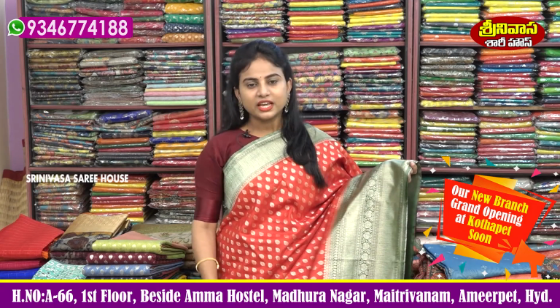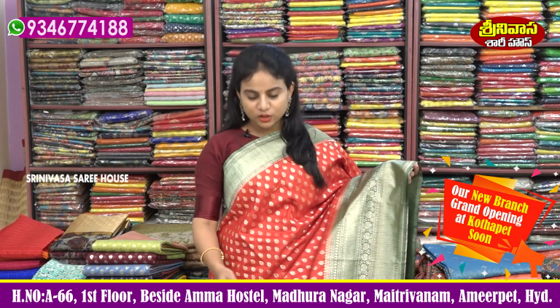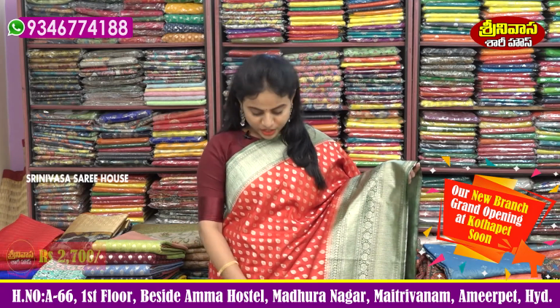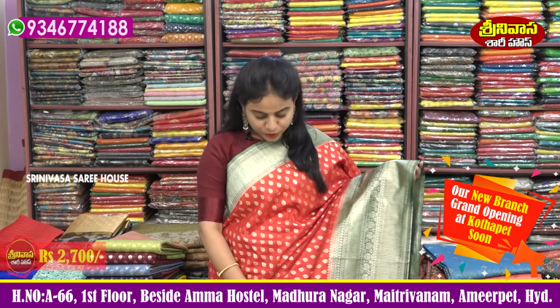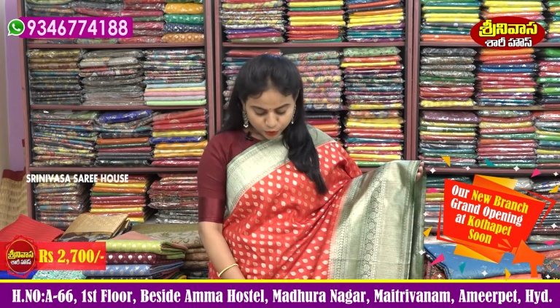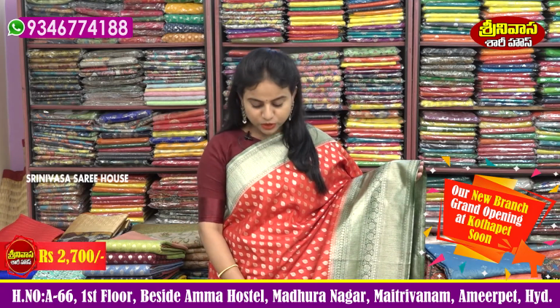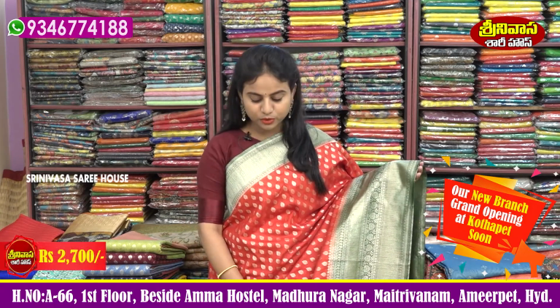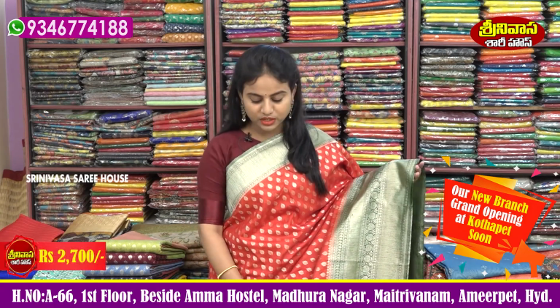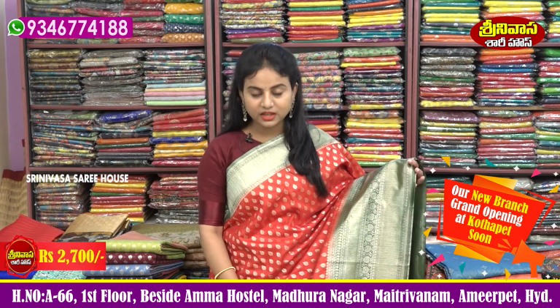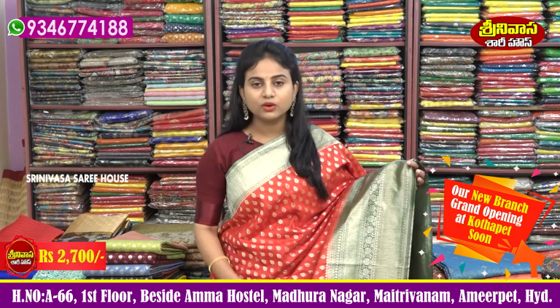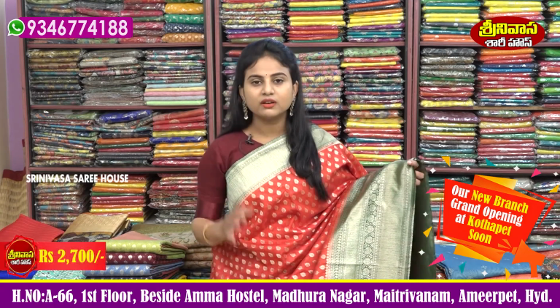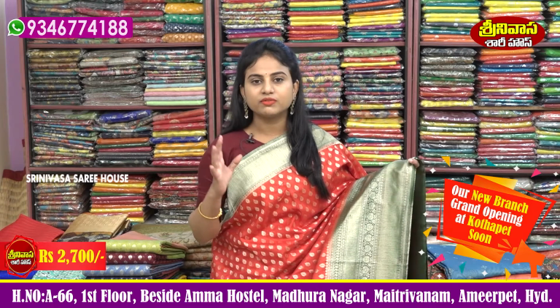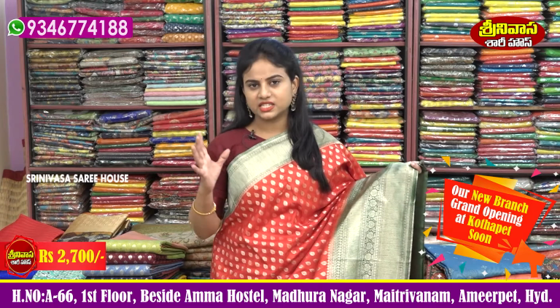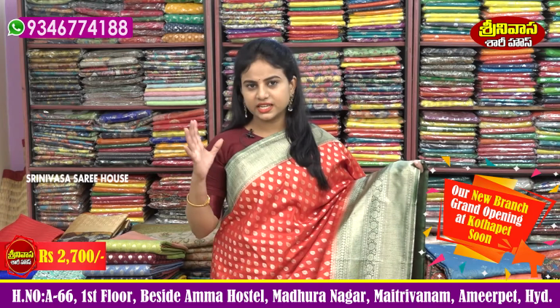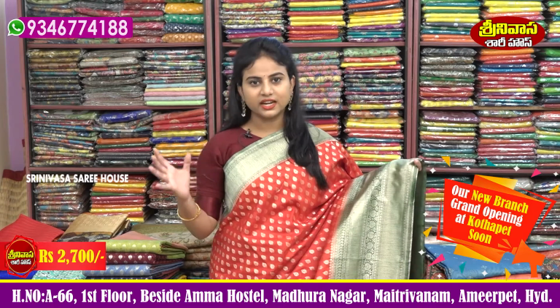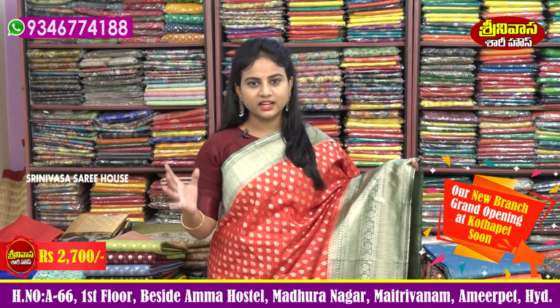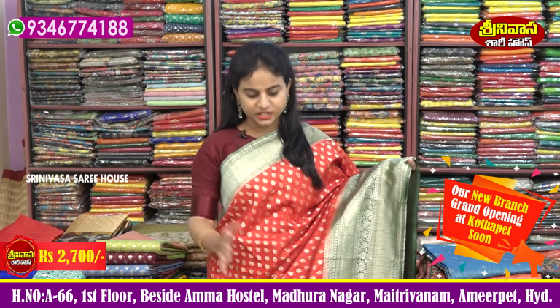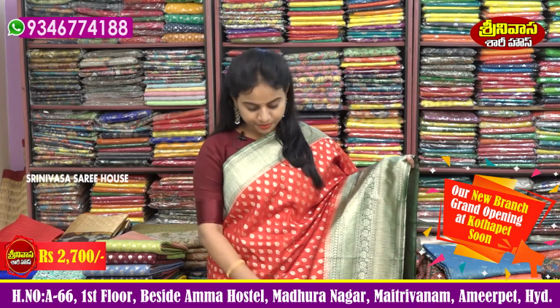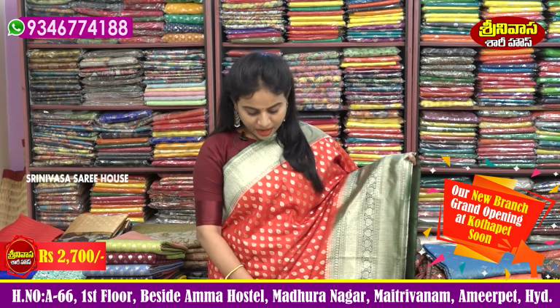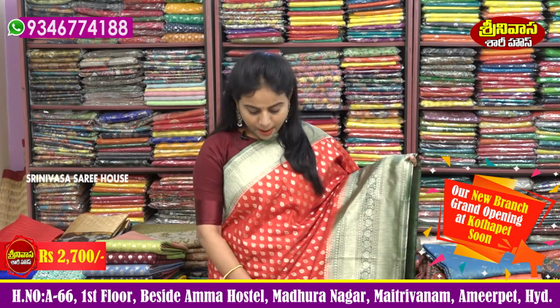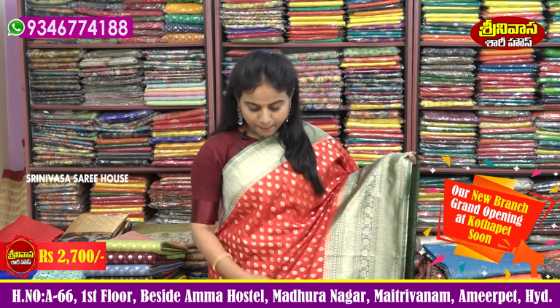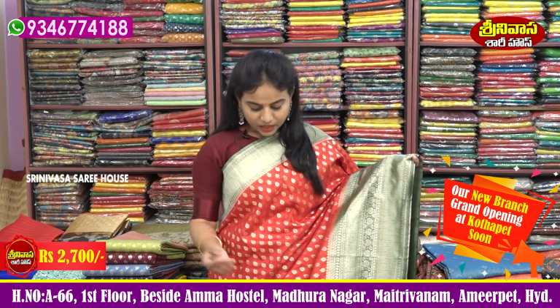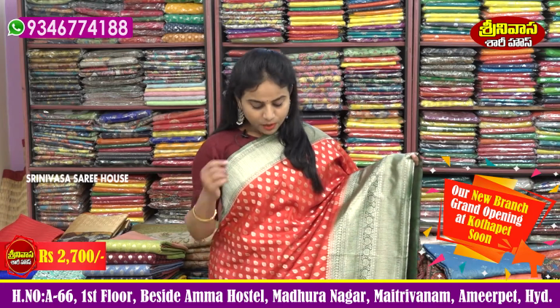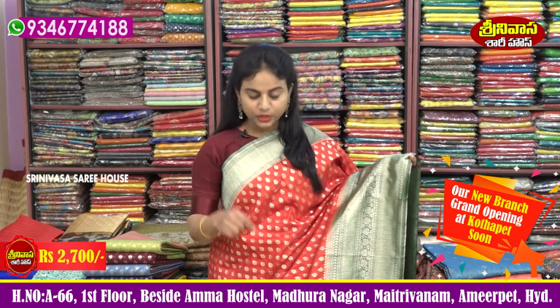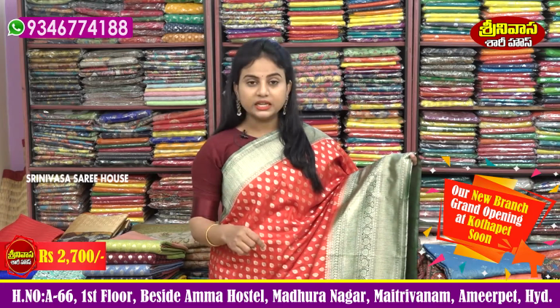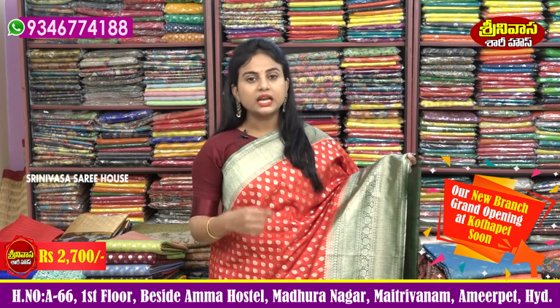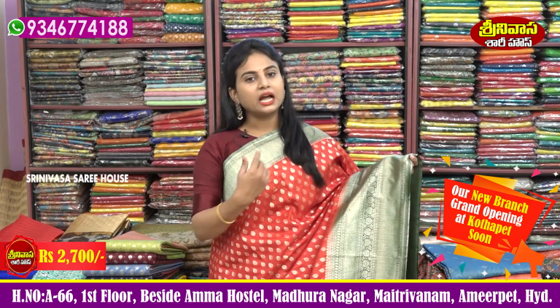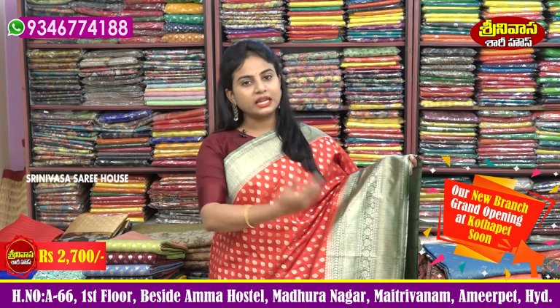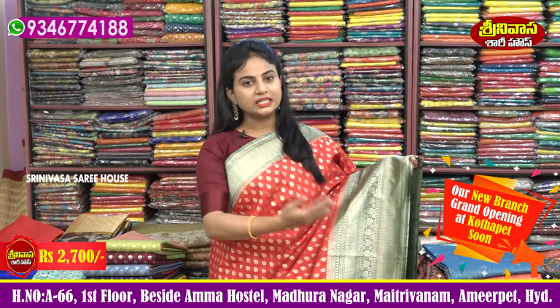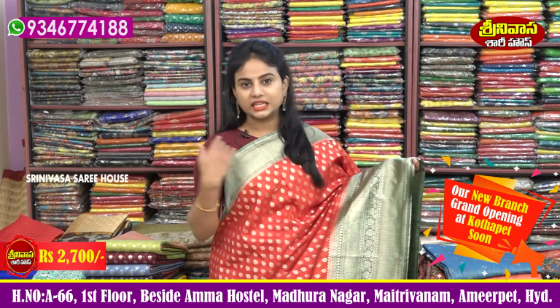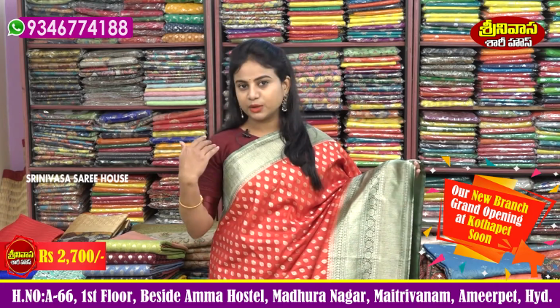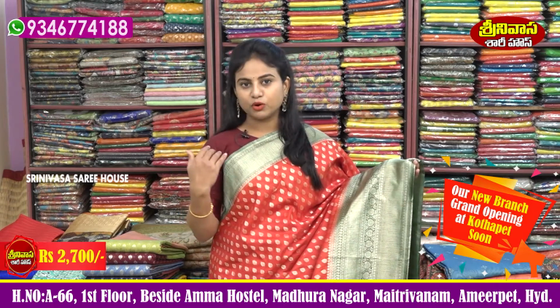Let me show you in this video. This is a fancy grand collection — it's a beautiful collection.